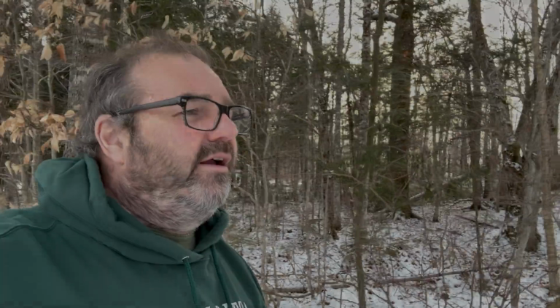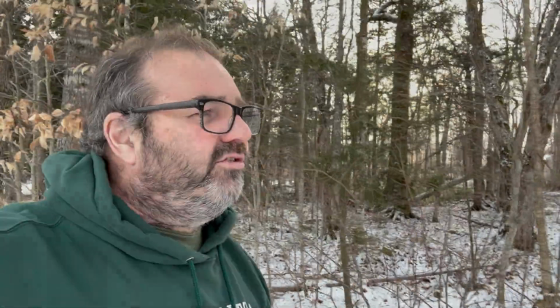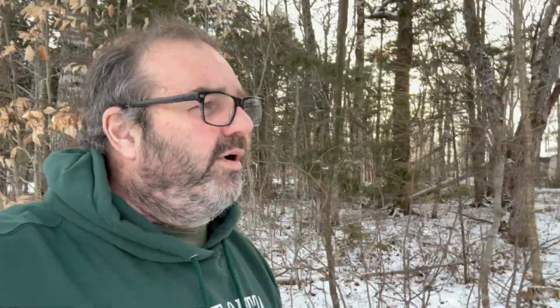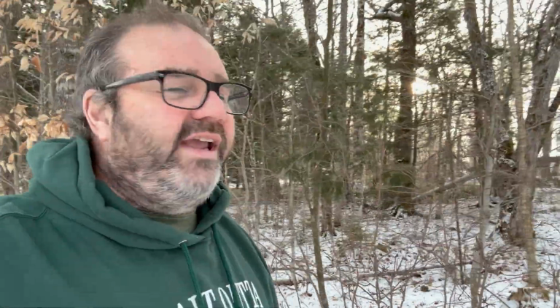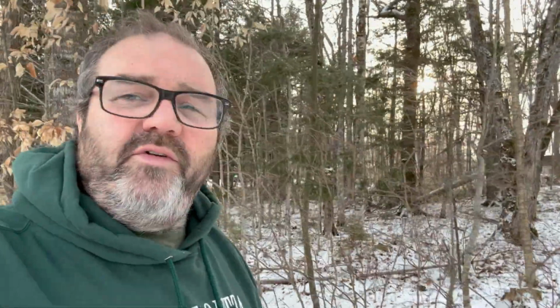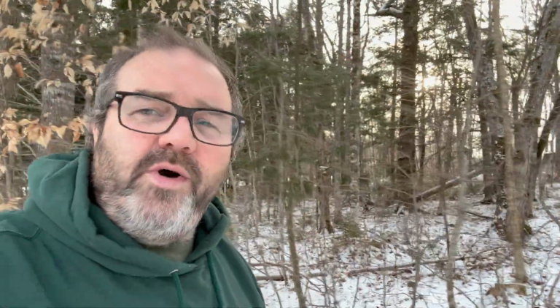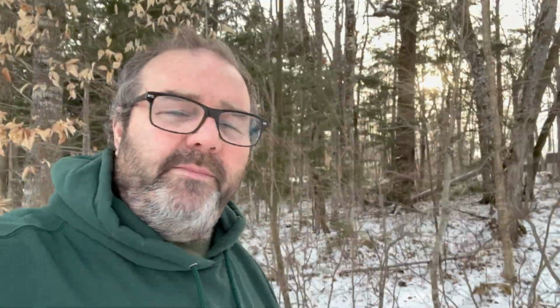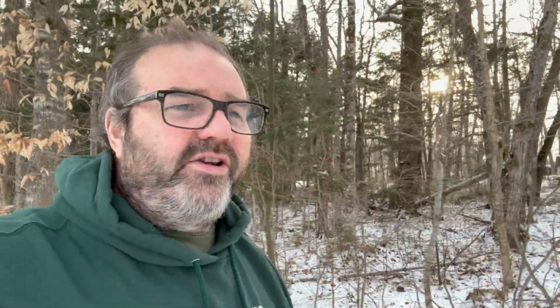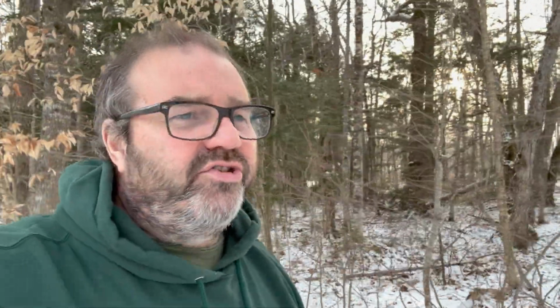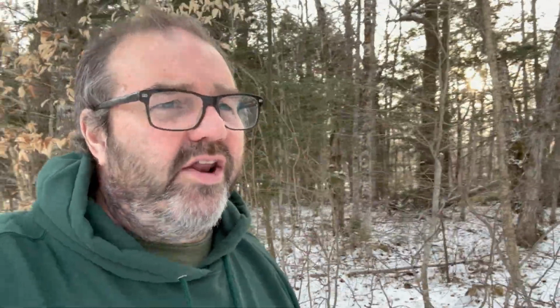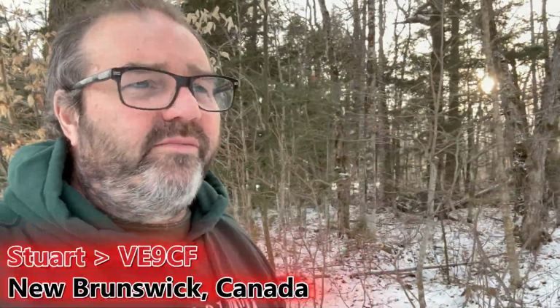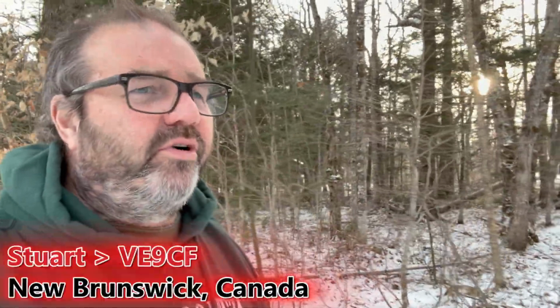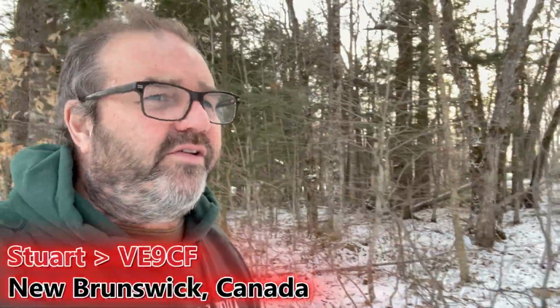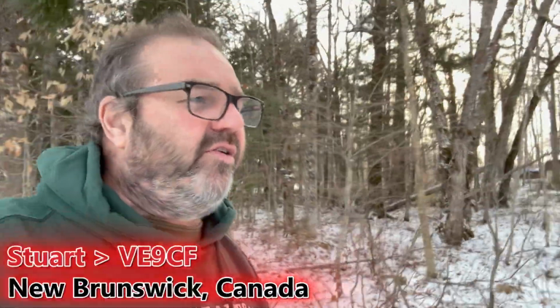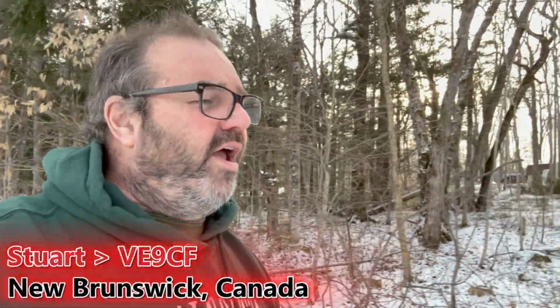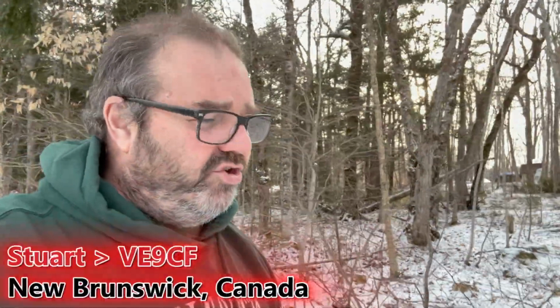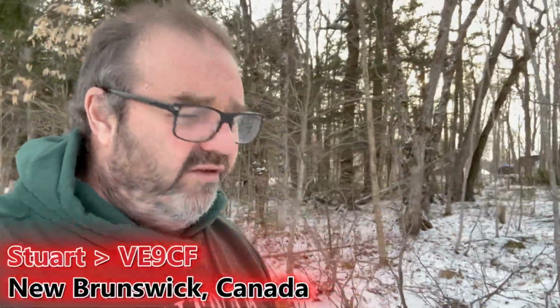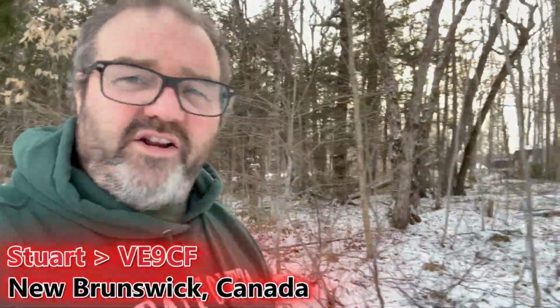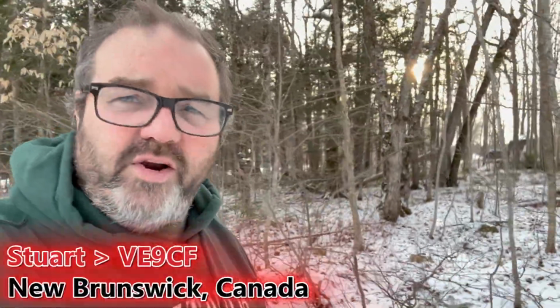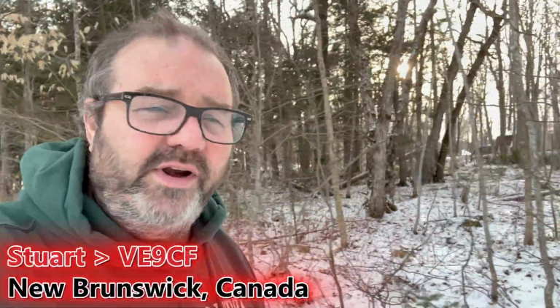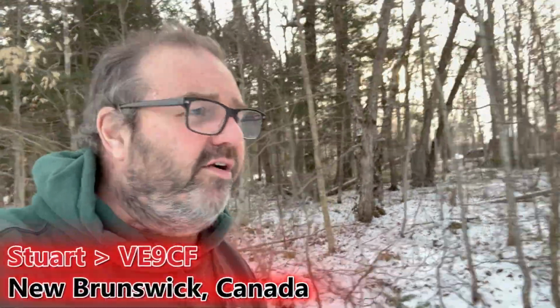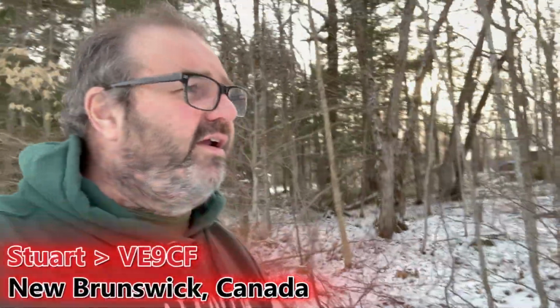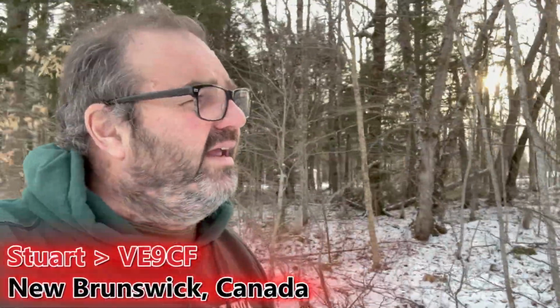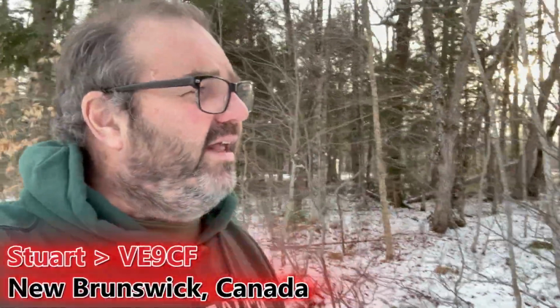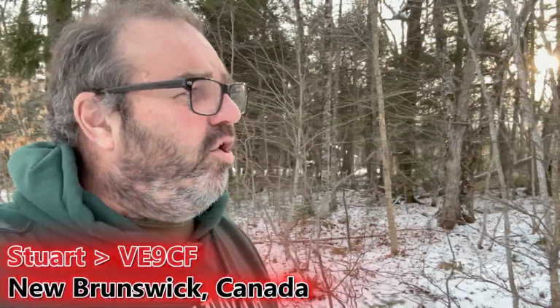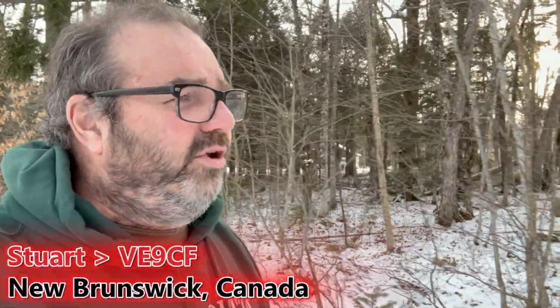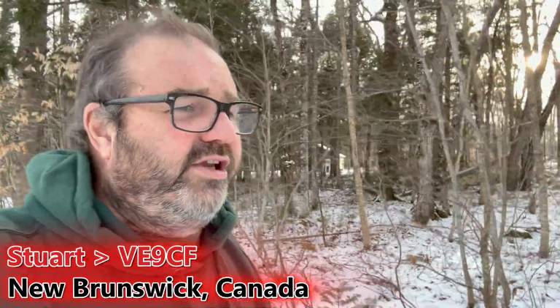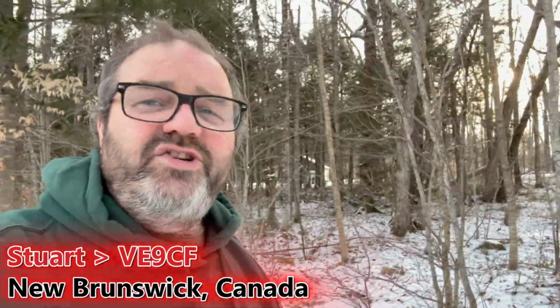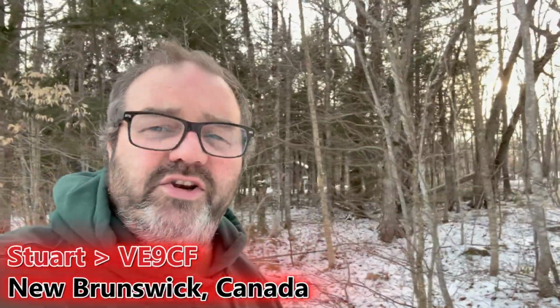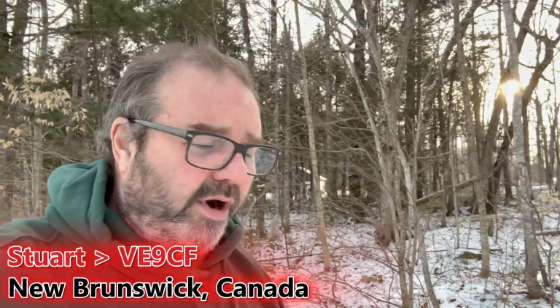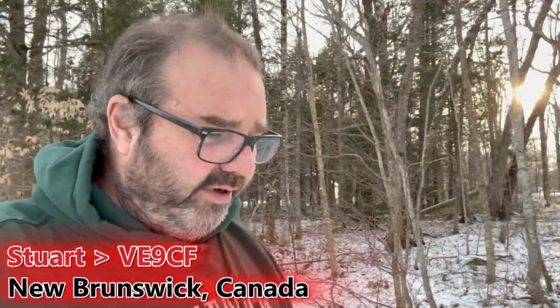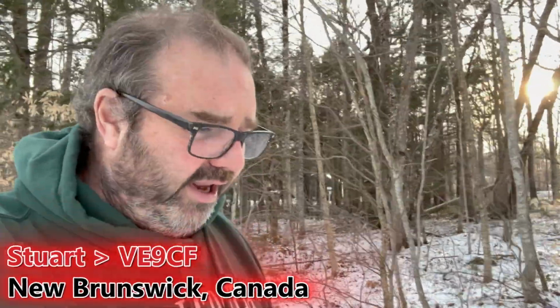So once again everyone, welcome back to the channel. I'm Stuart, Victor Echo 9, Charlie Foxtrot. We're here at the Home QTH in New Brunswick today.